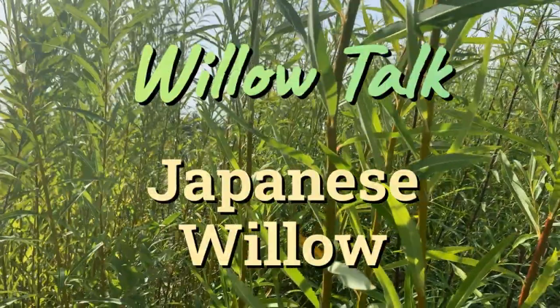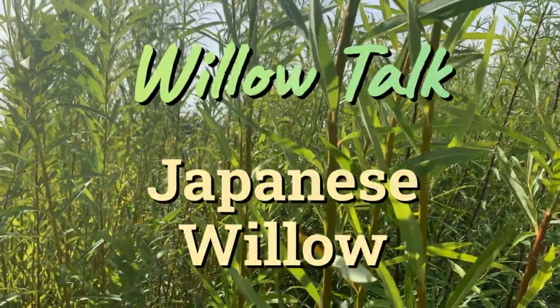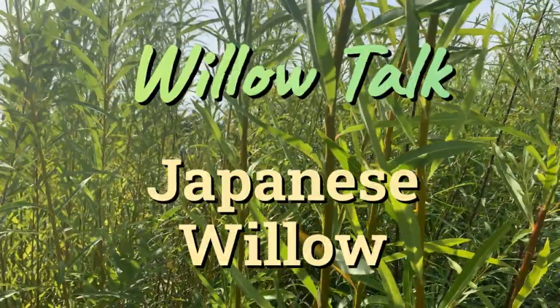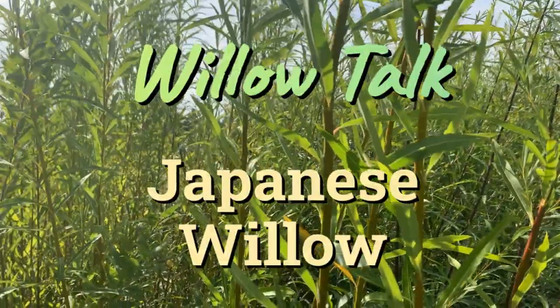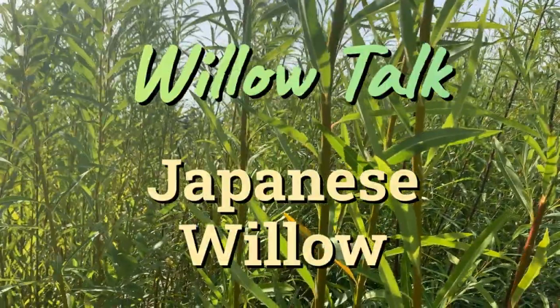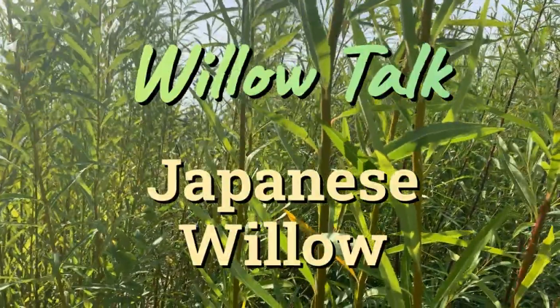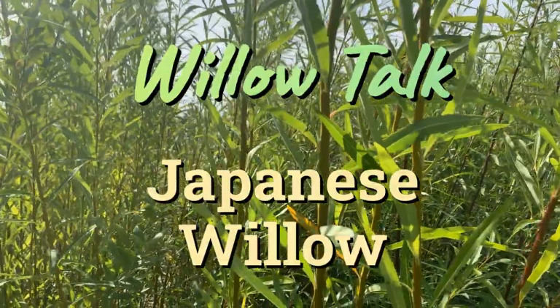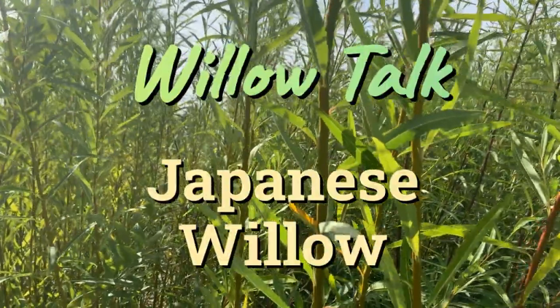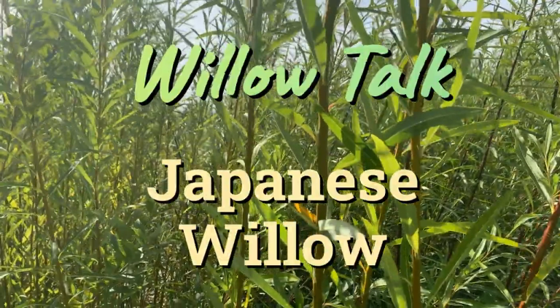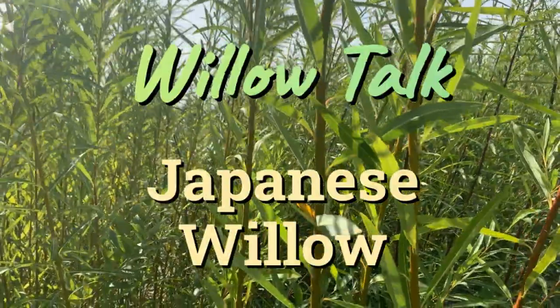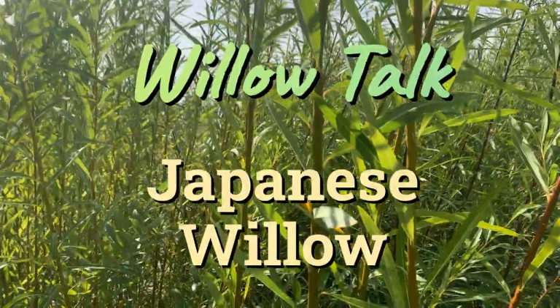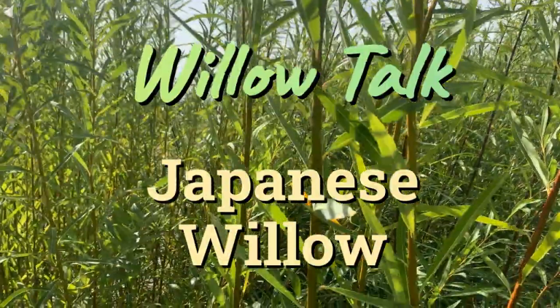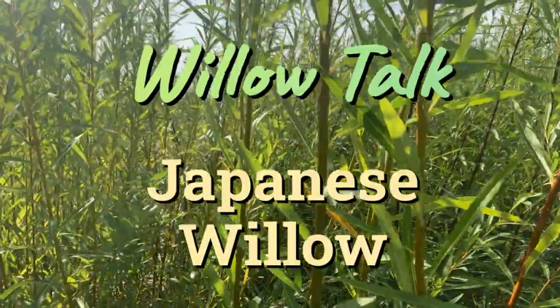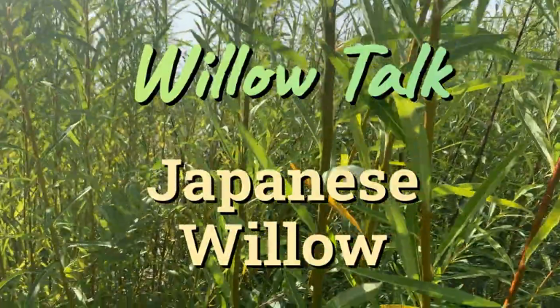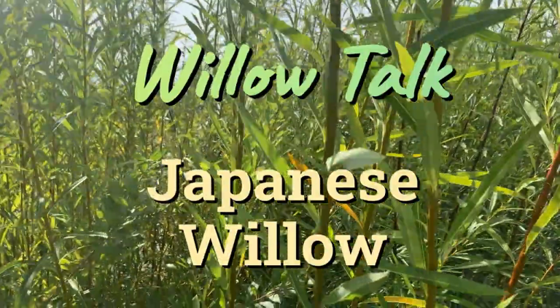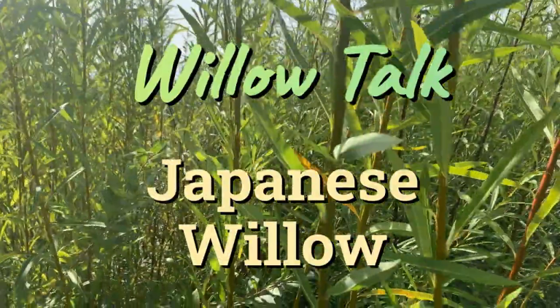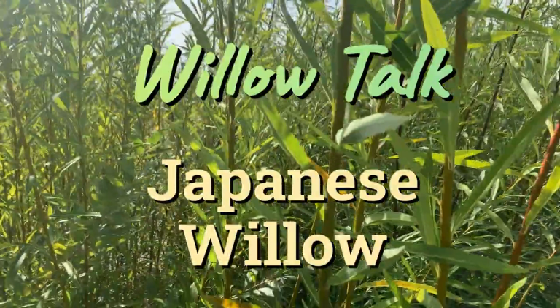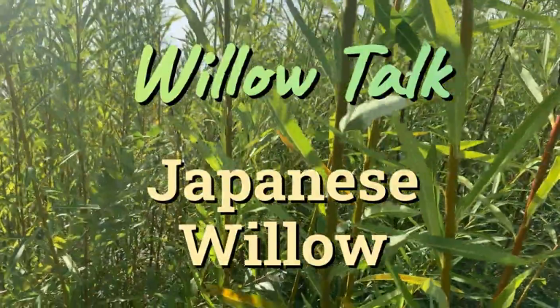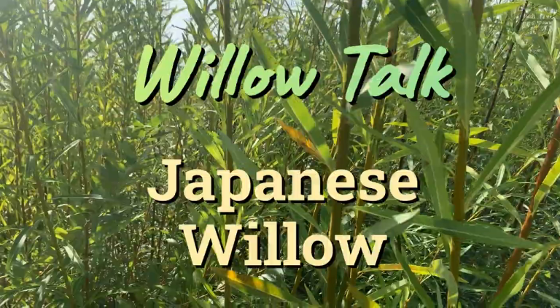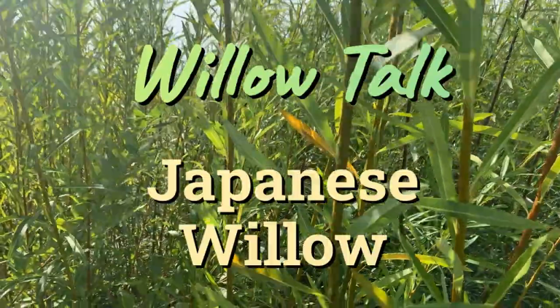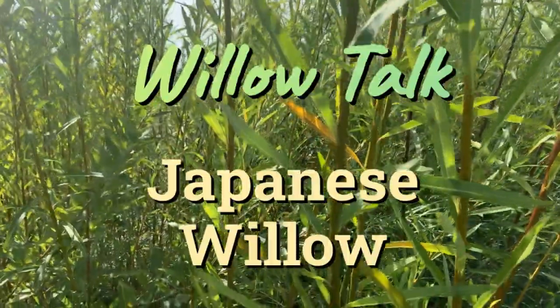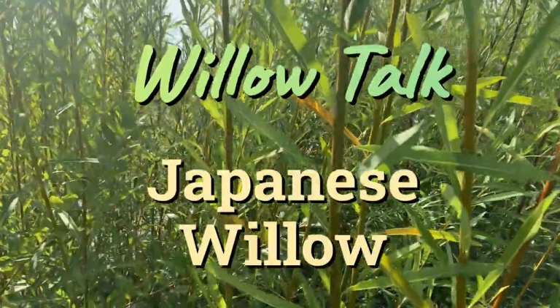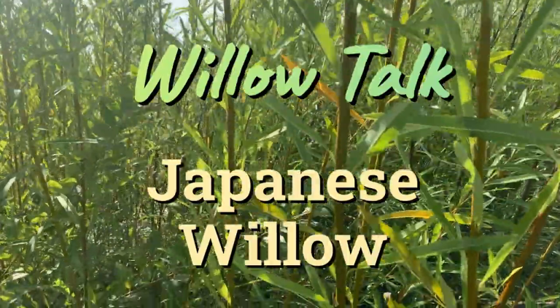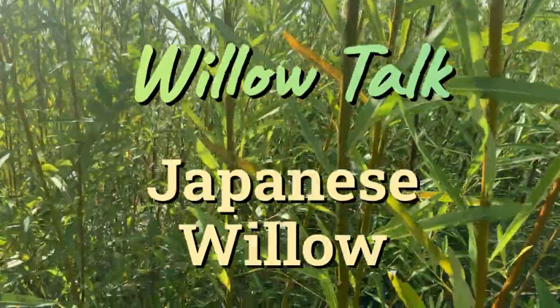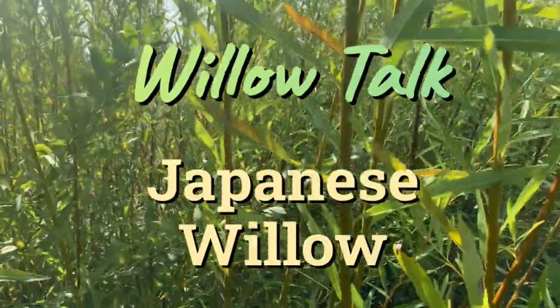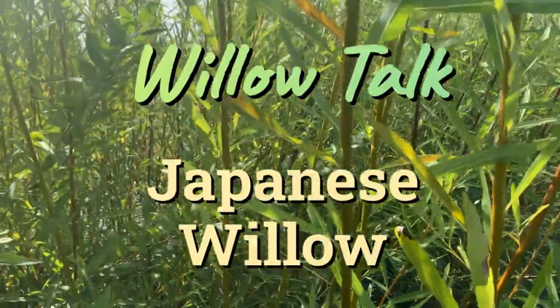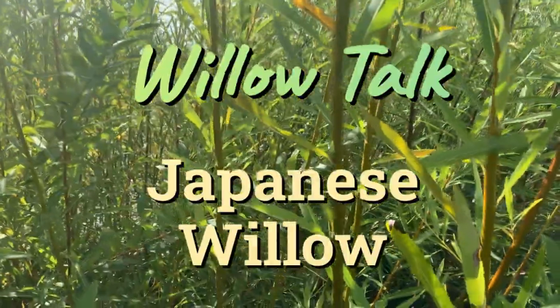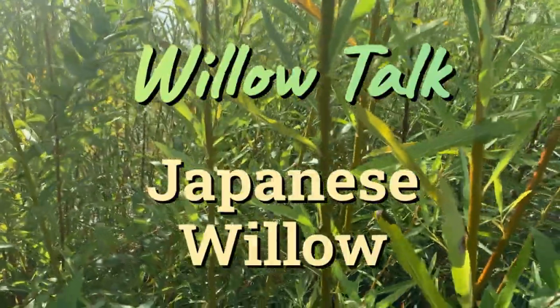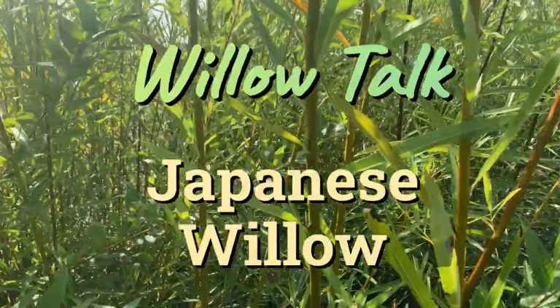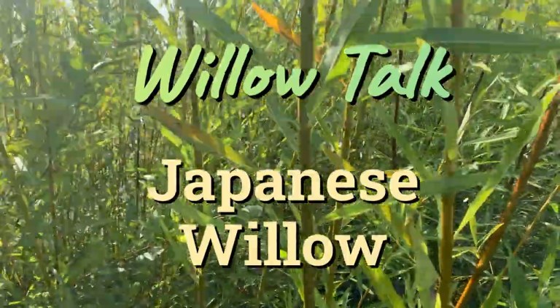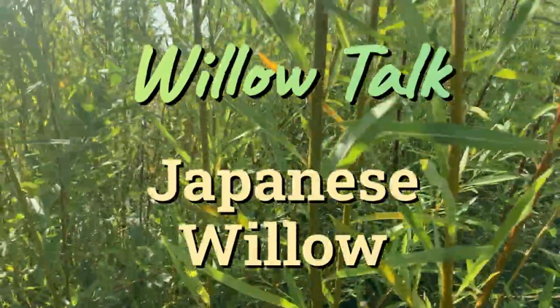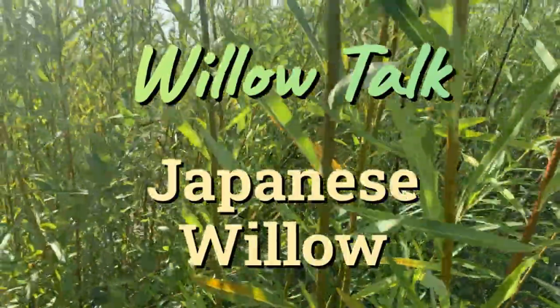Hi, this is Mark at Ding Dong's Garden. This is Japanese willow.